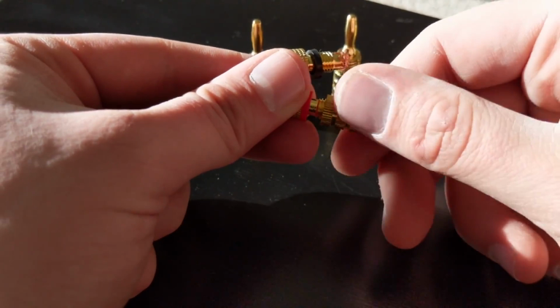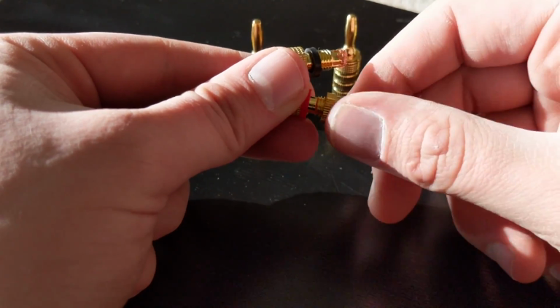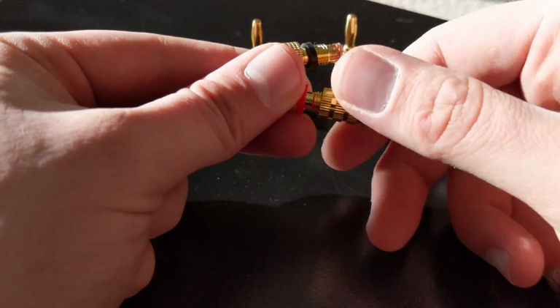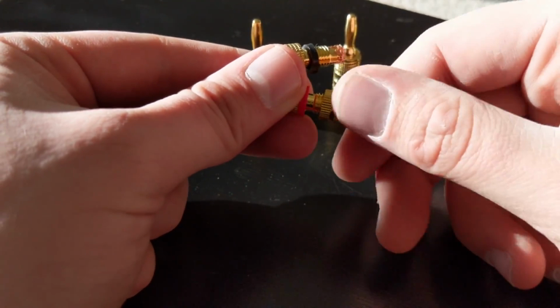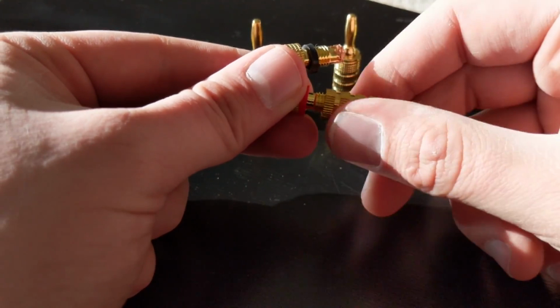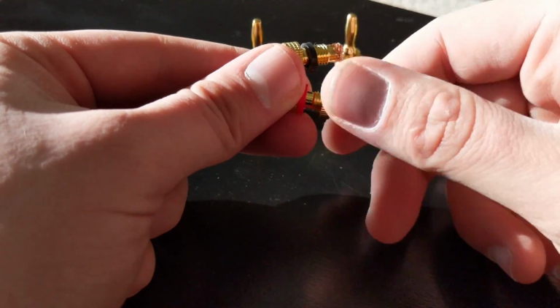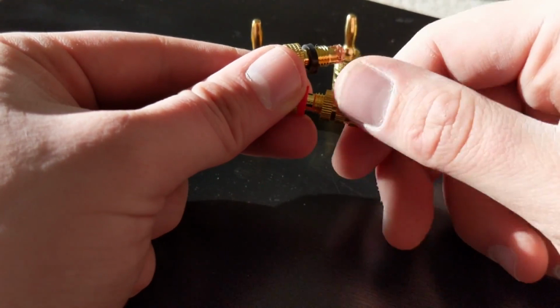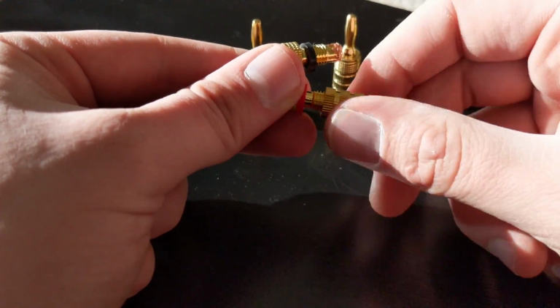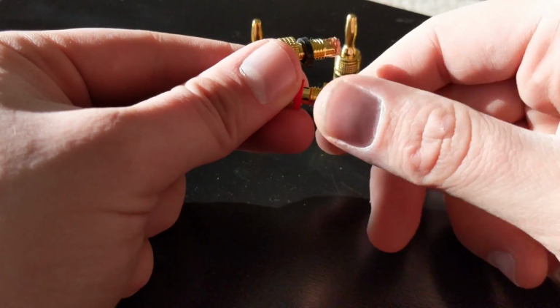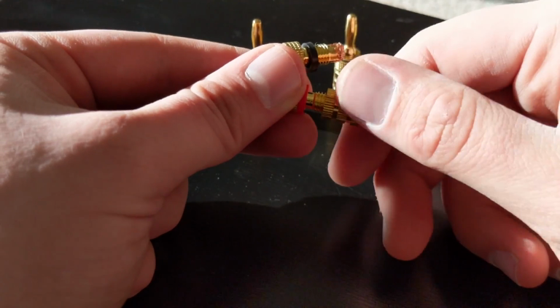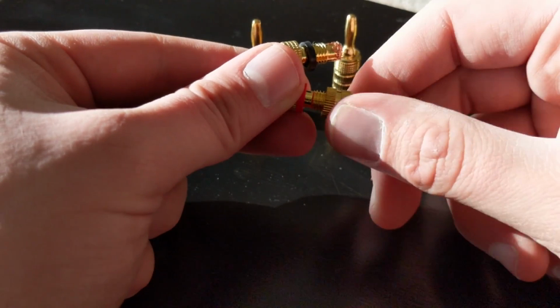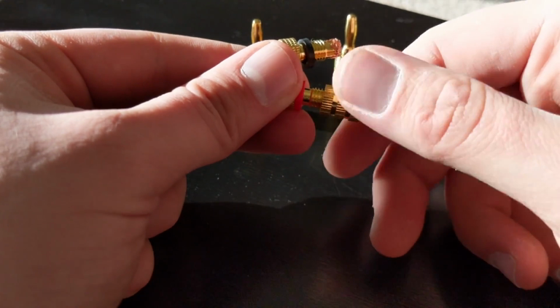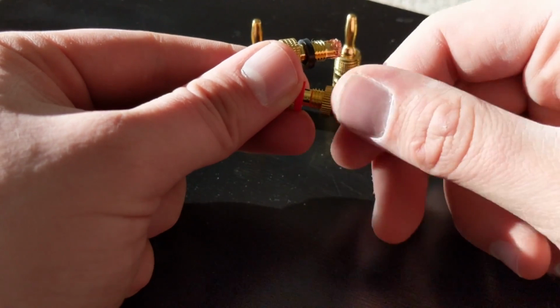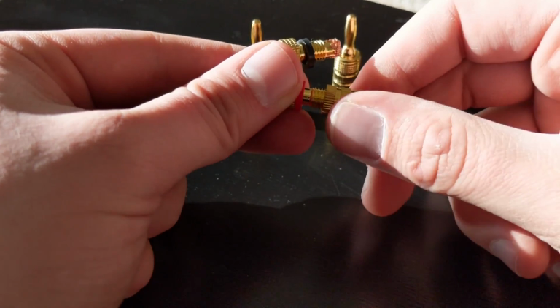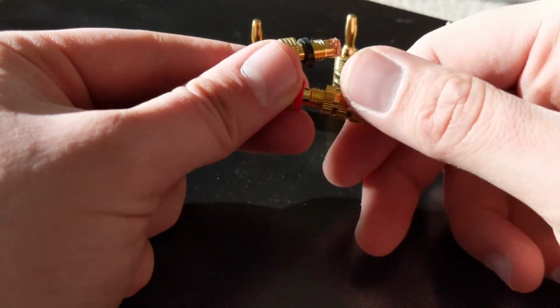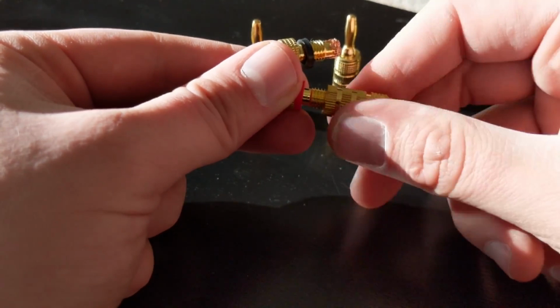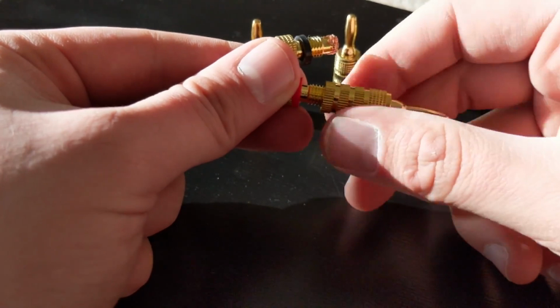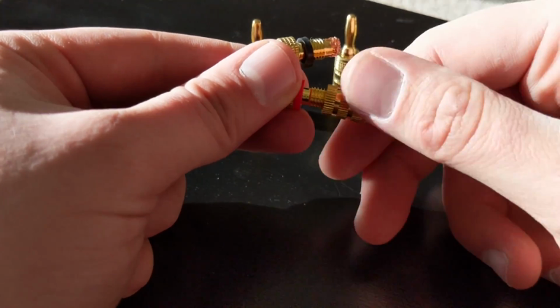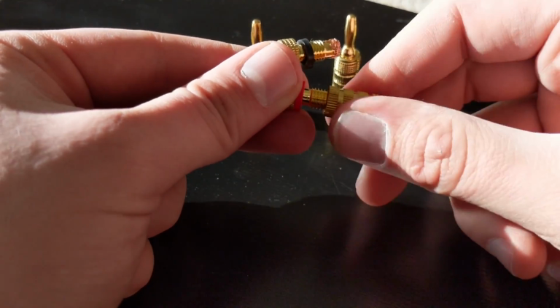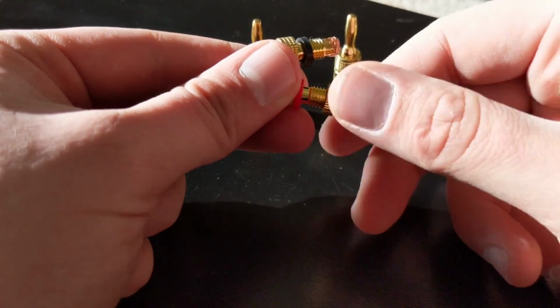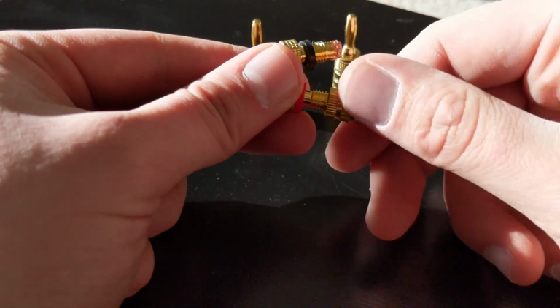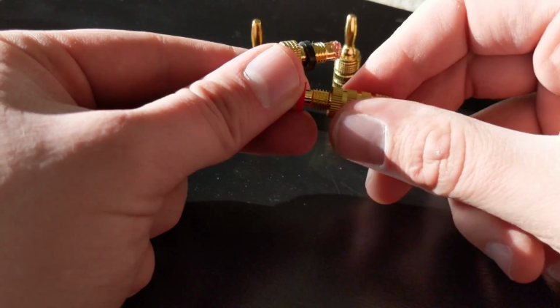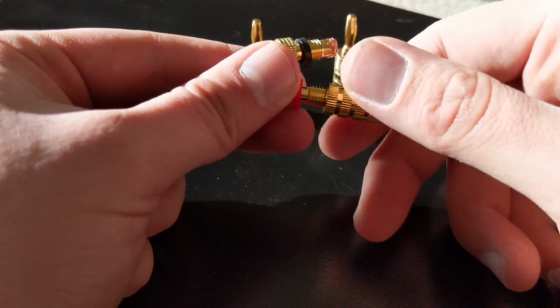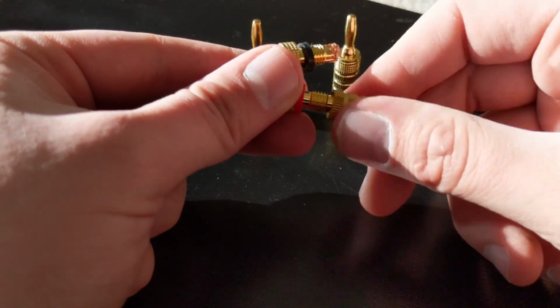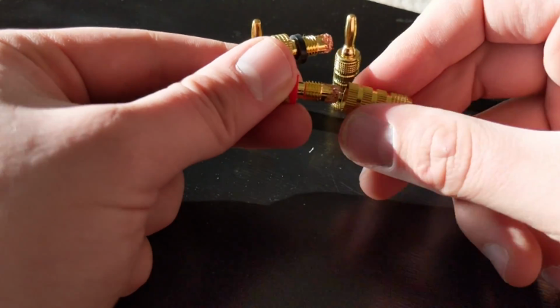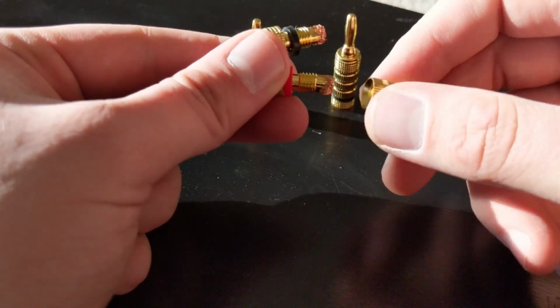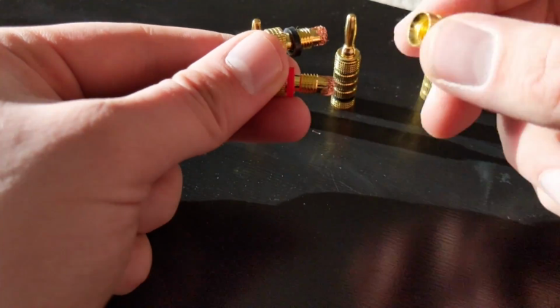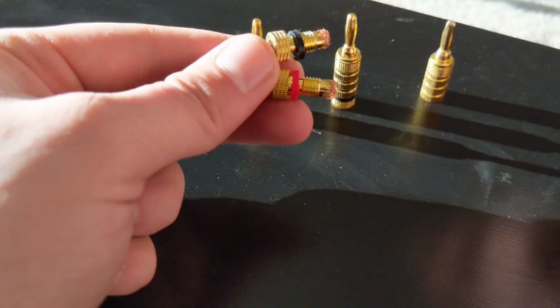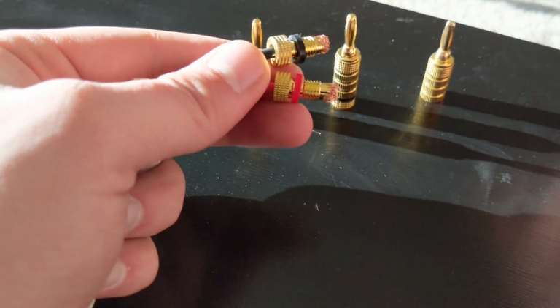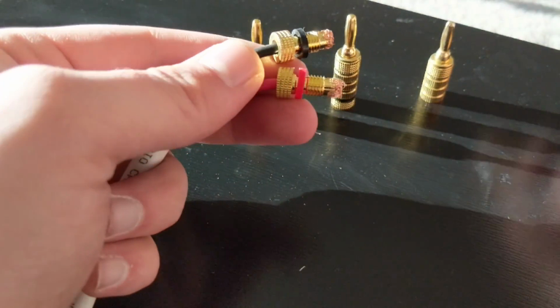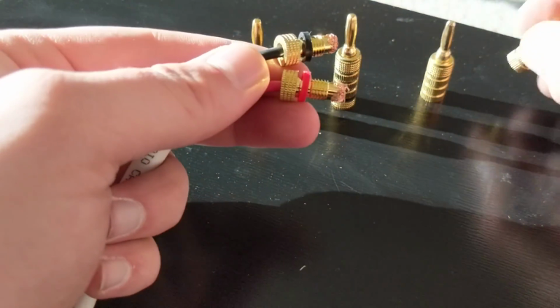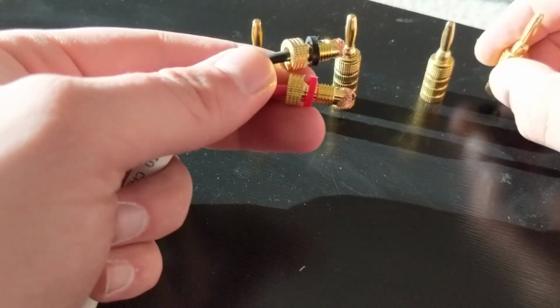Cords, HDMI cables, charging cables — pretty much anything electronics.